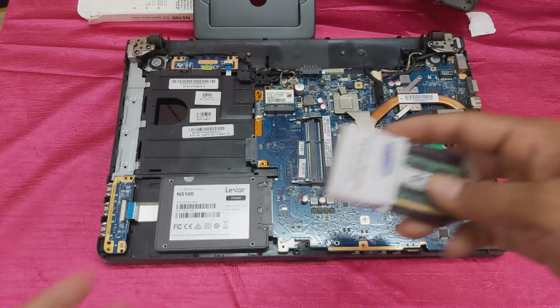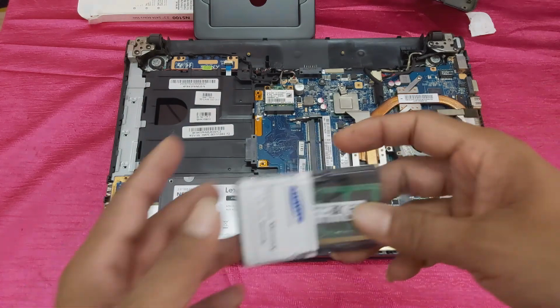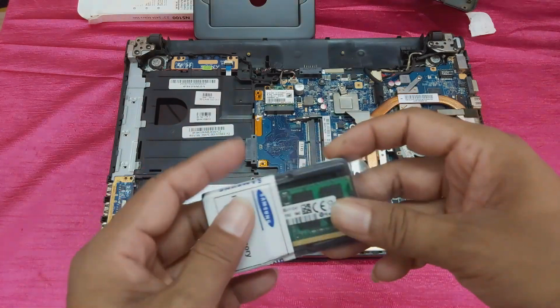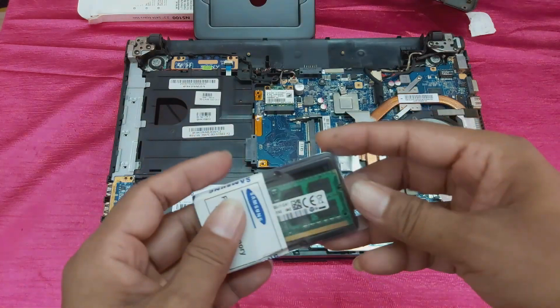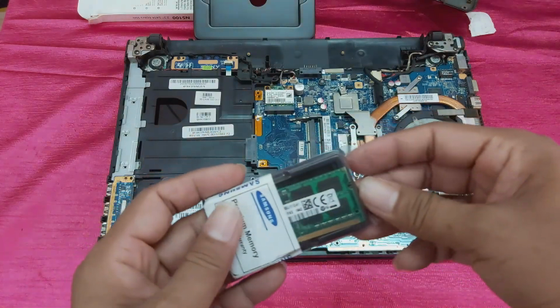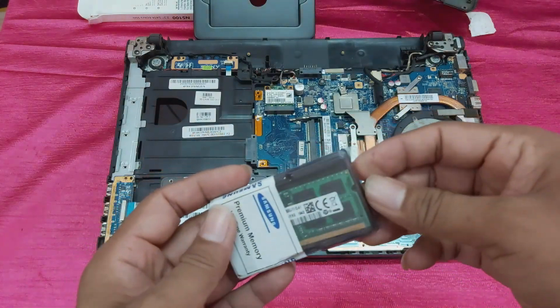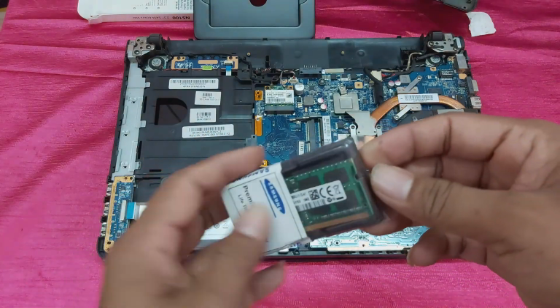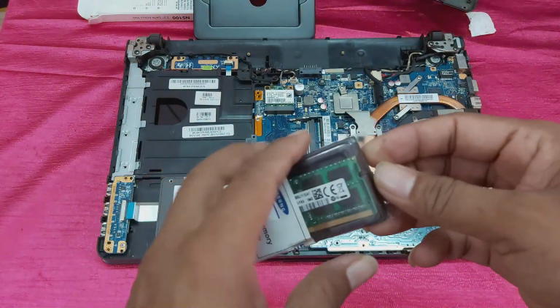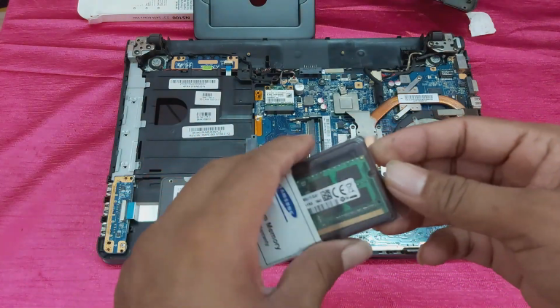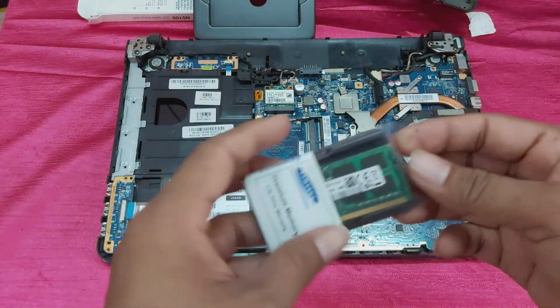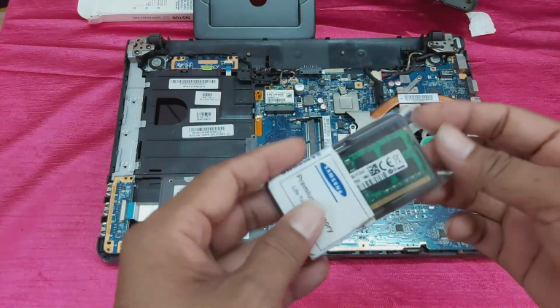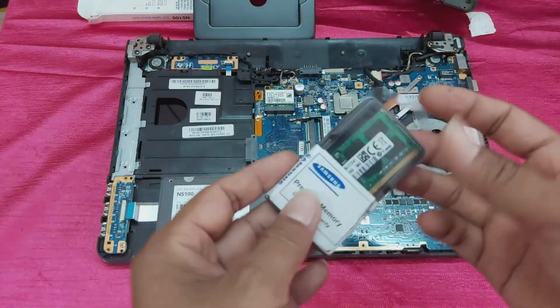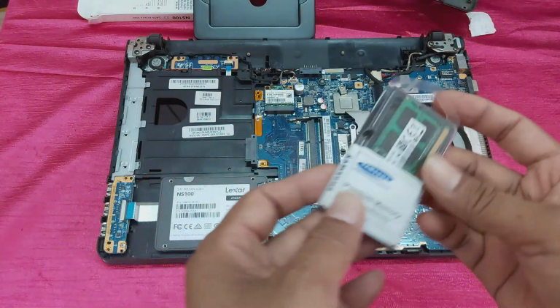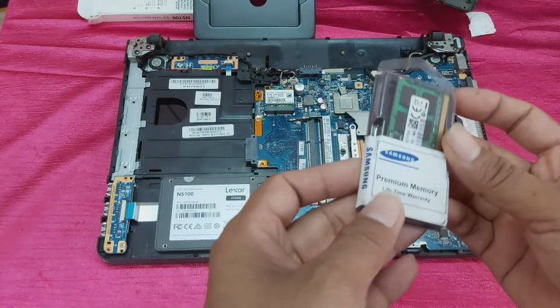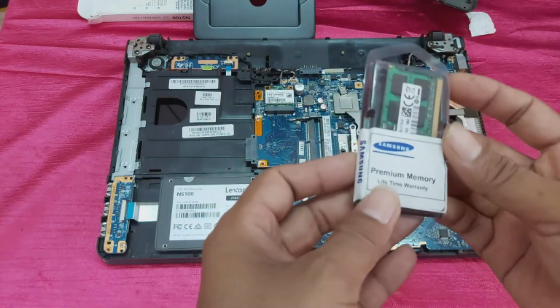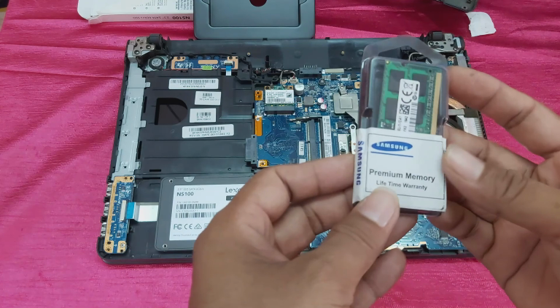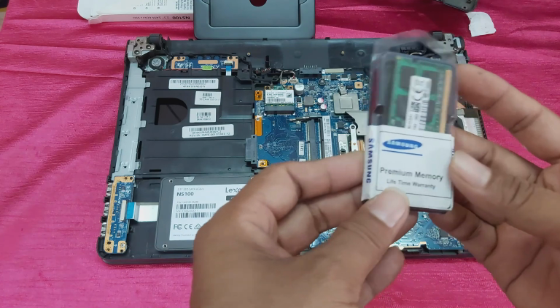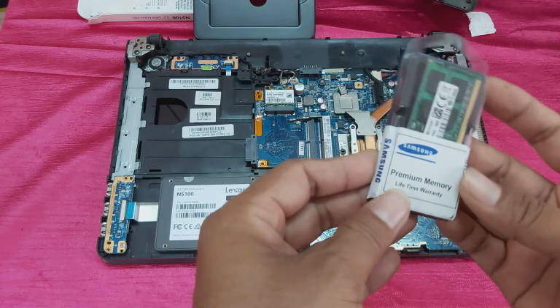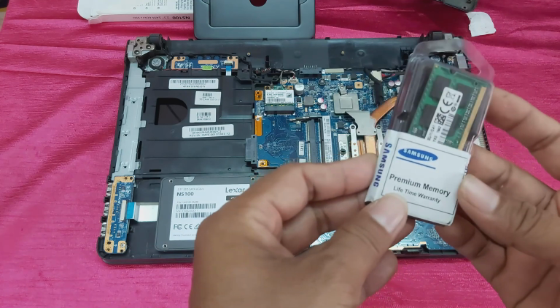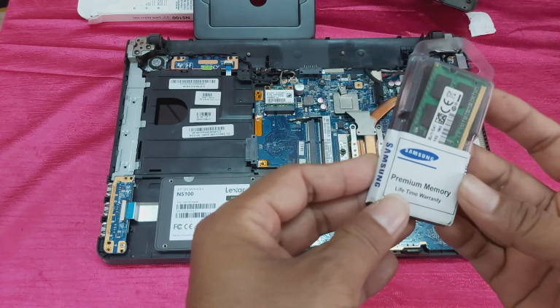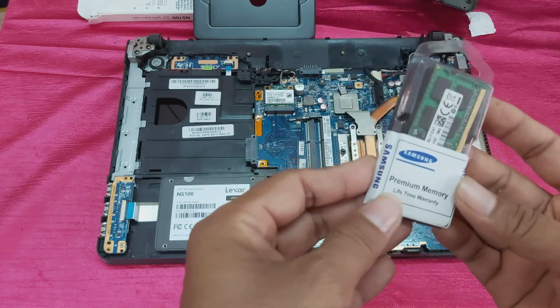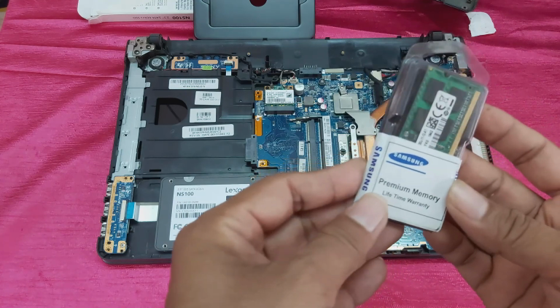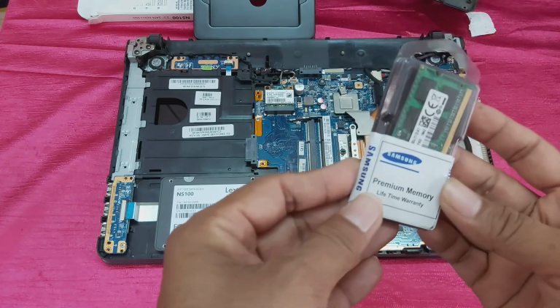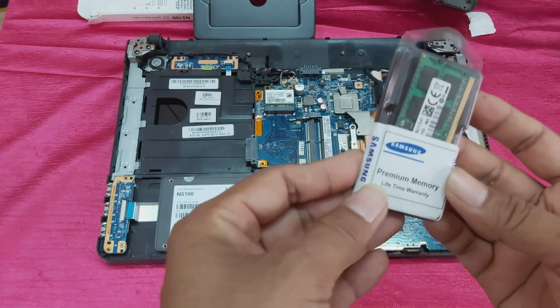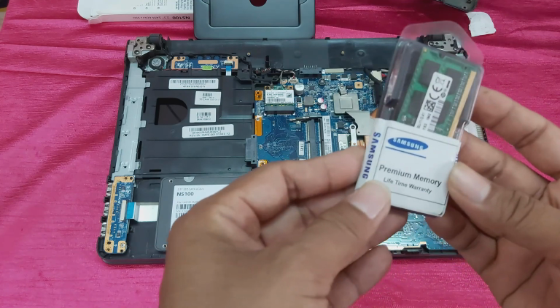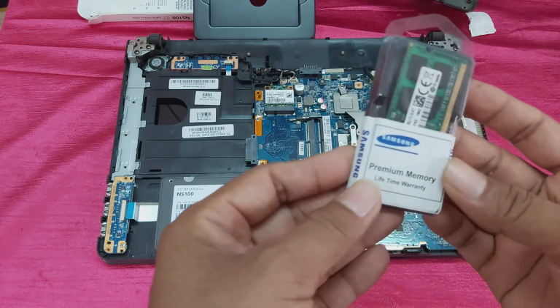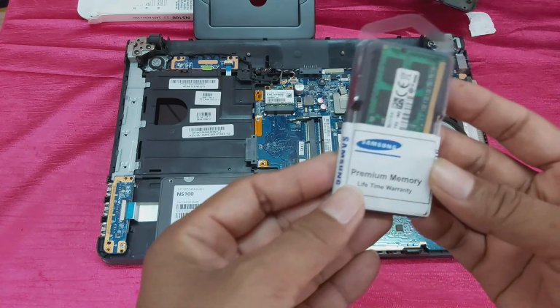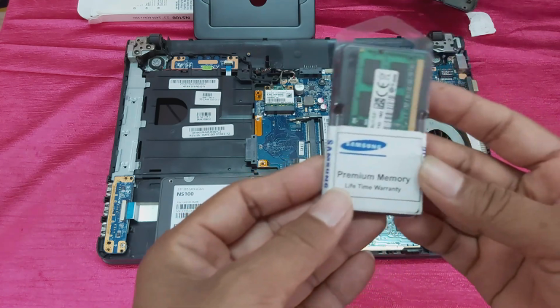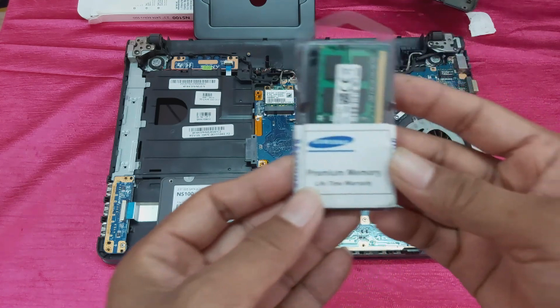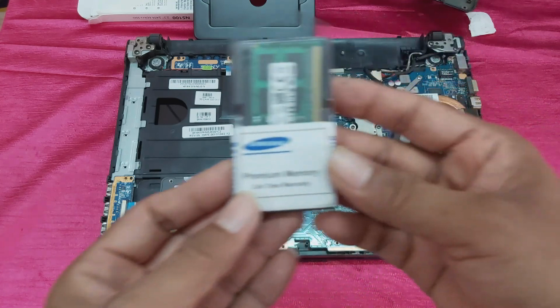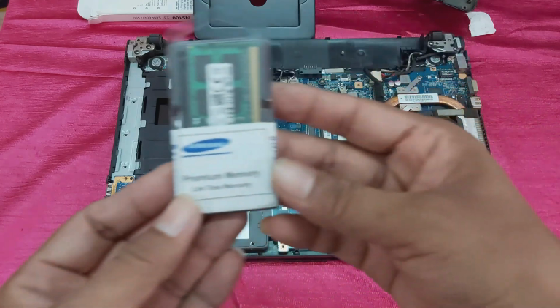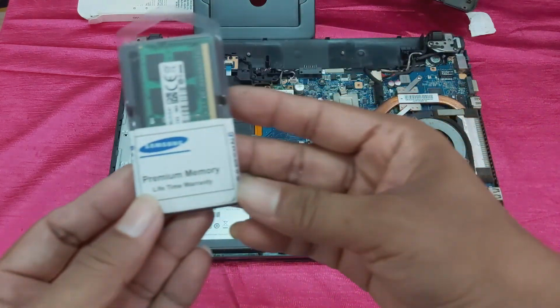This is the new RAM — Samsung. This is the new RAM to install.